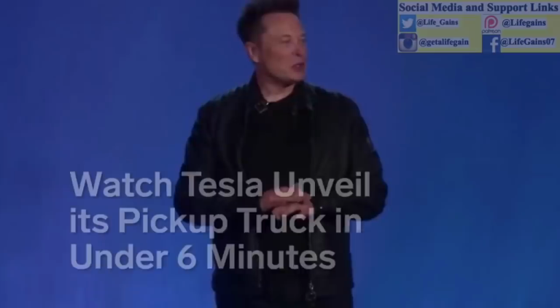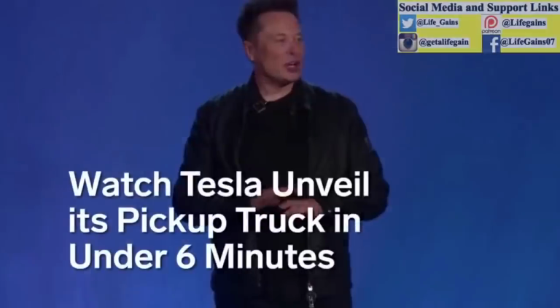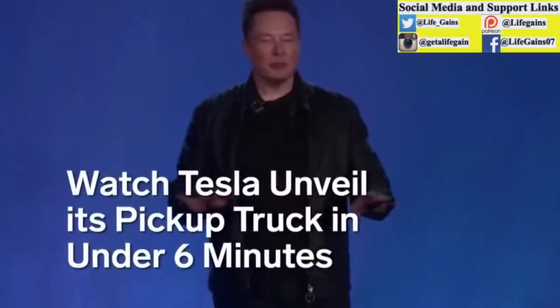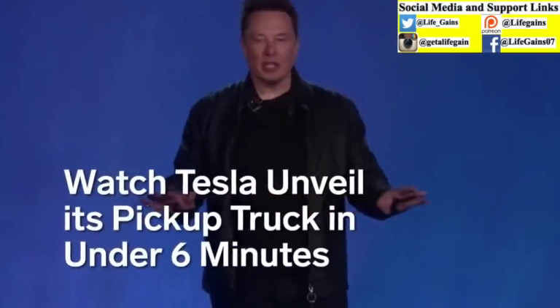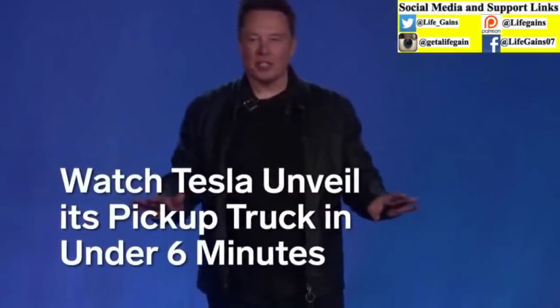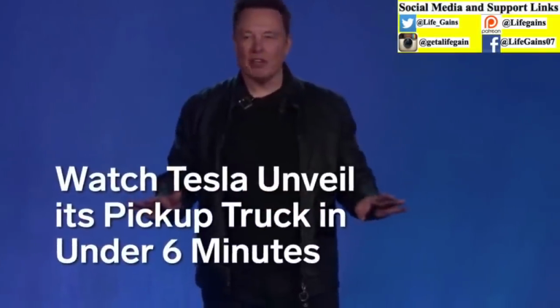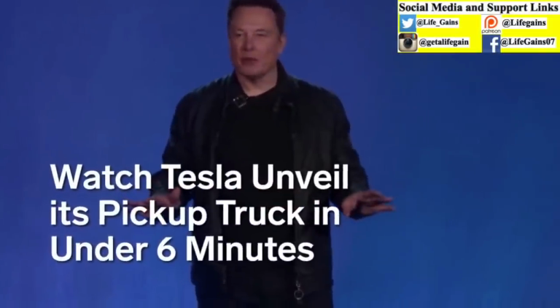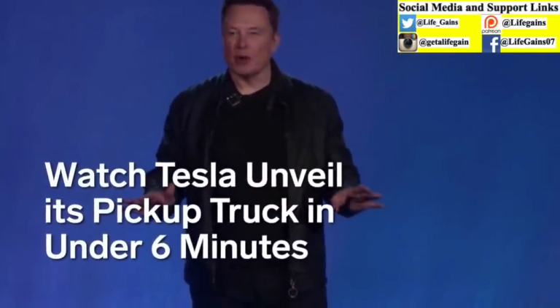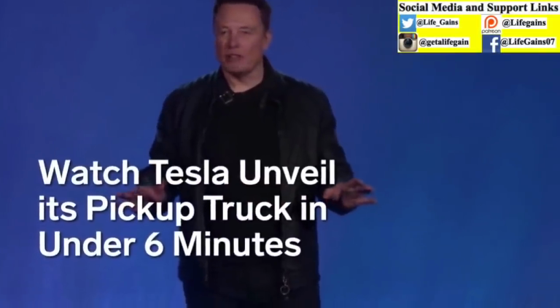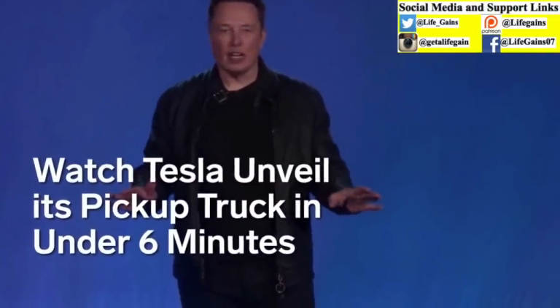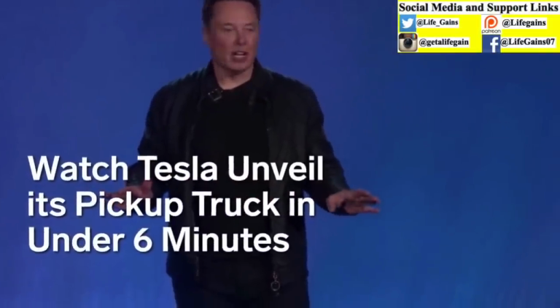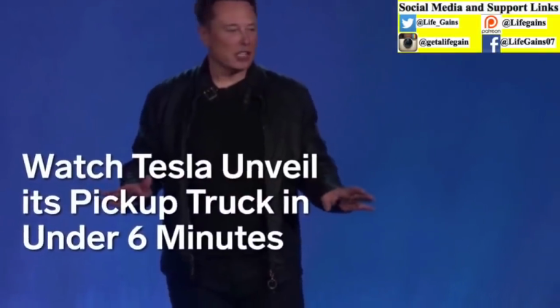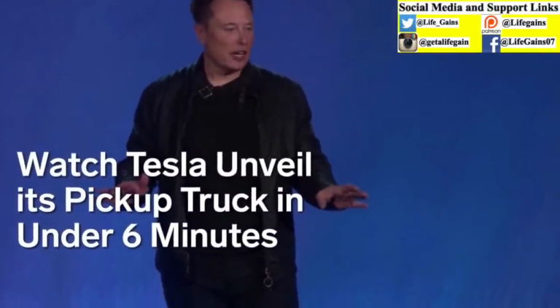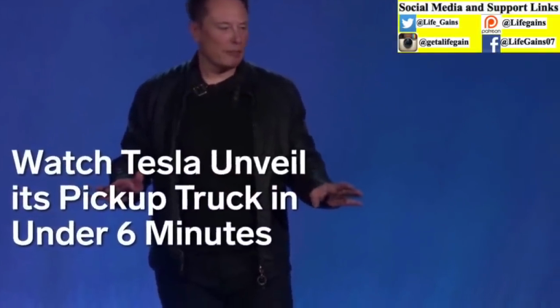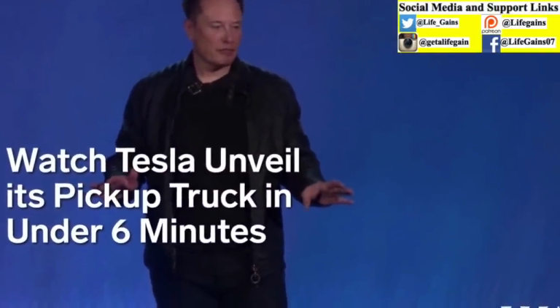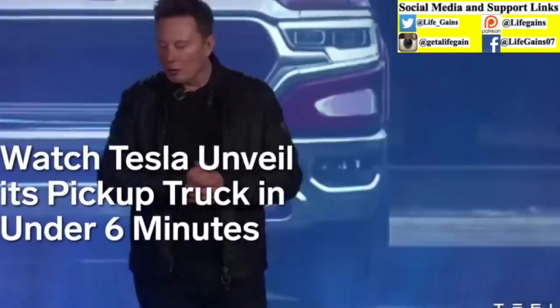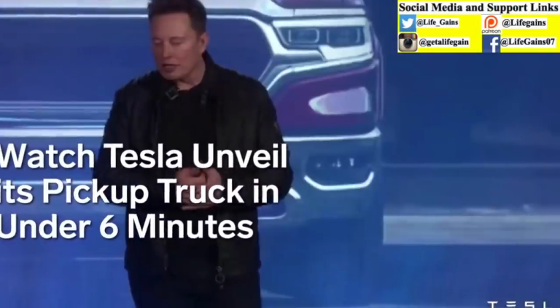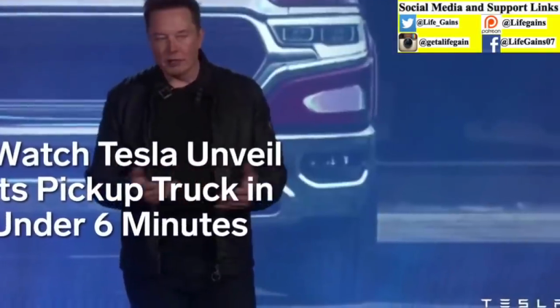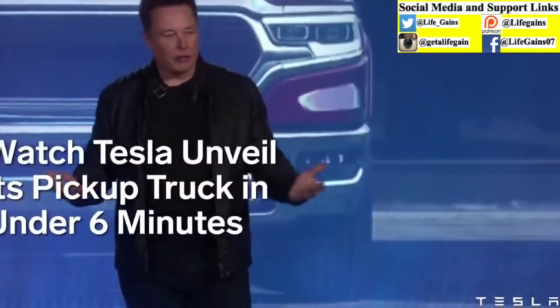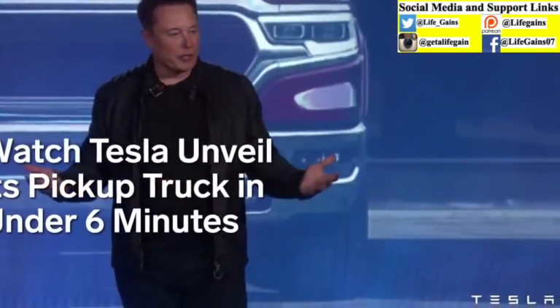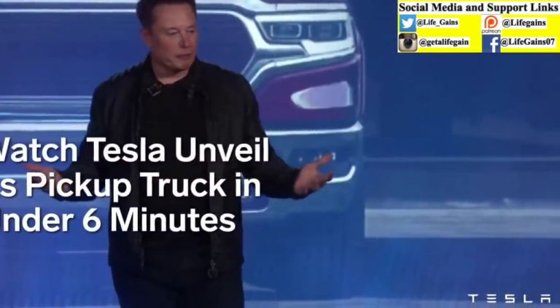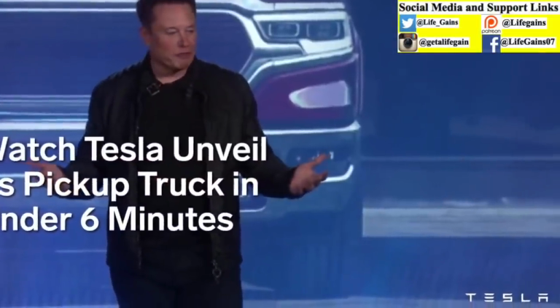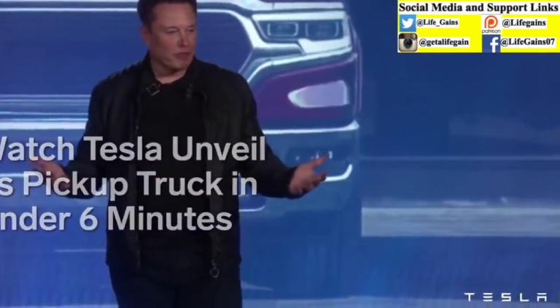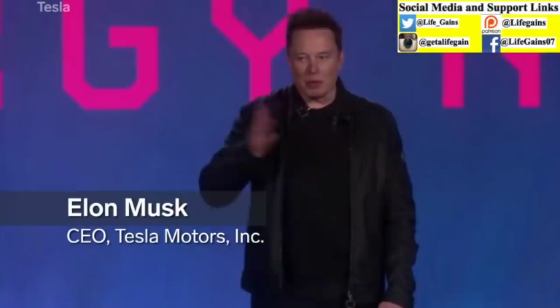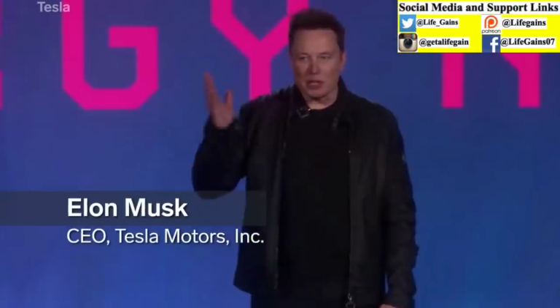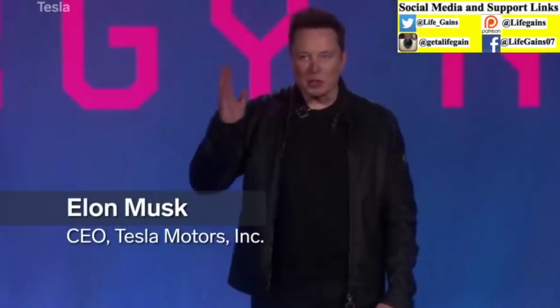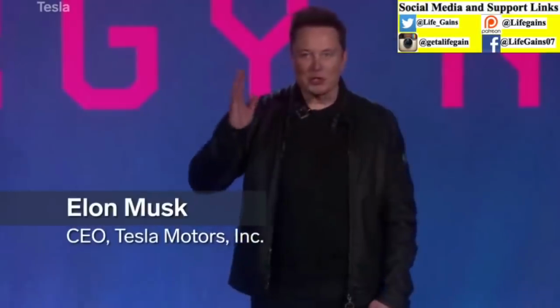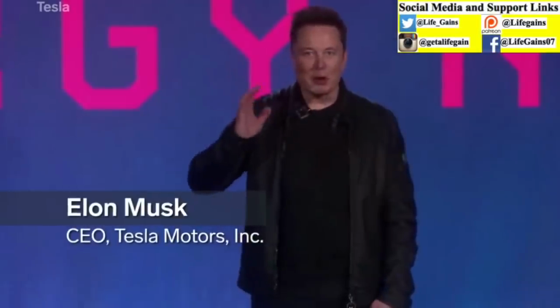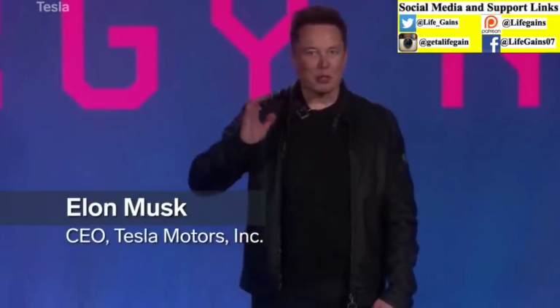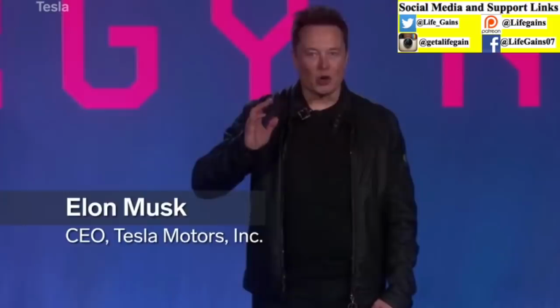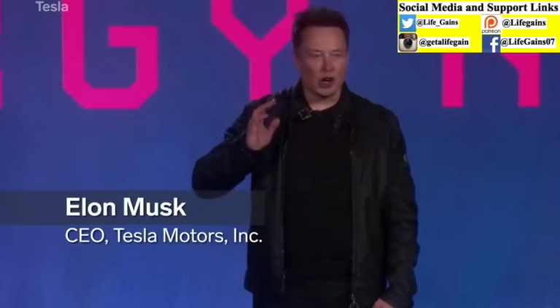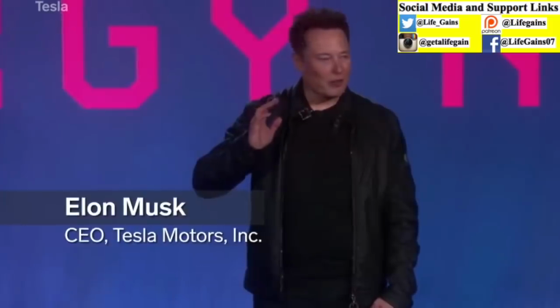Trucks have been the same for a very long time. We need something different. So I present to you the Cybertruck.